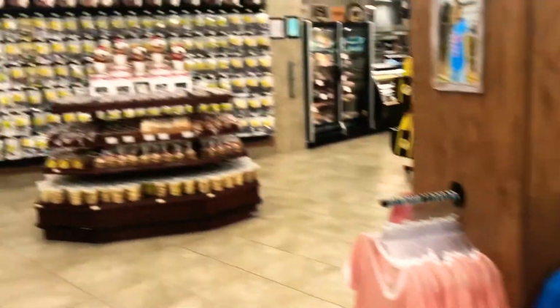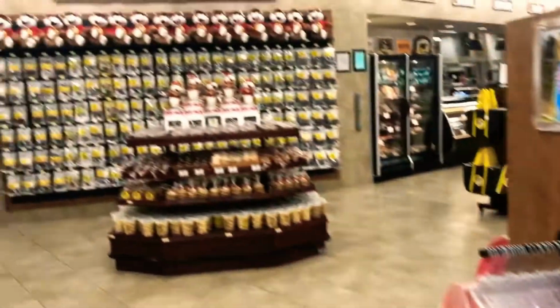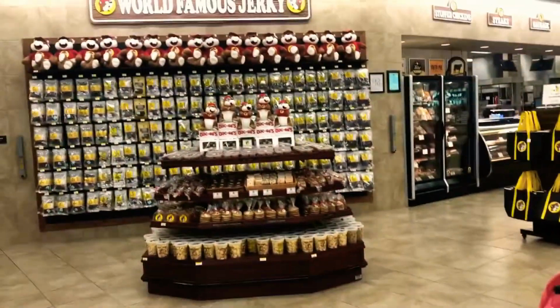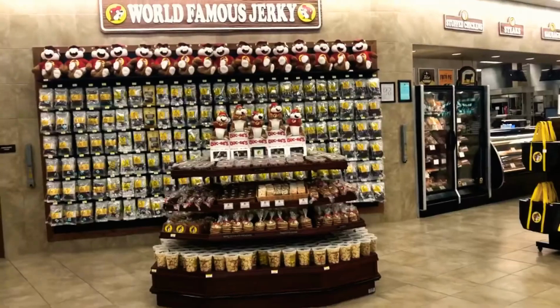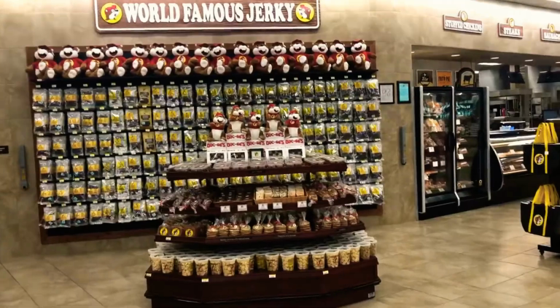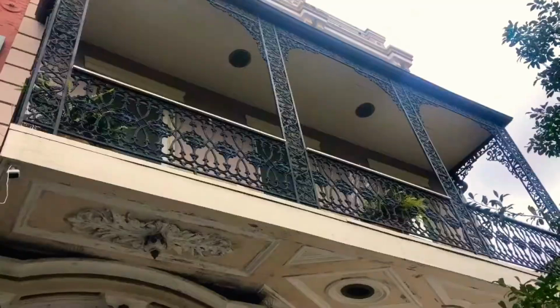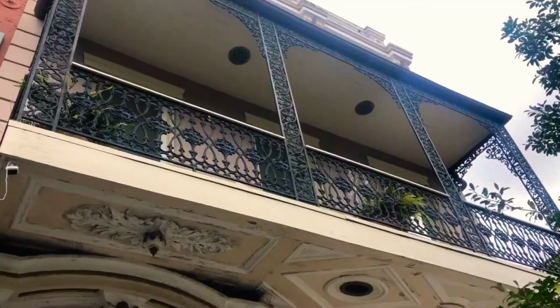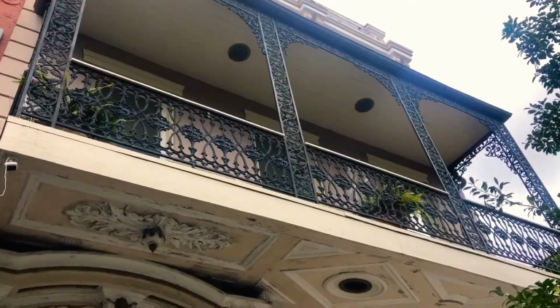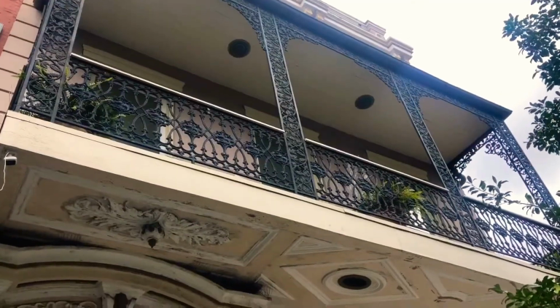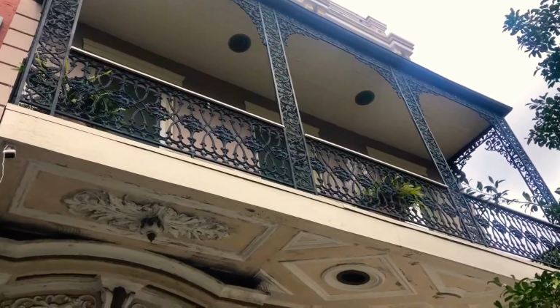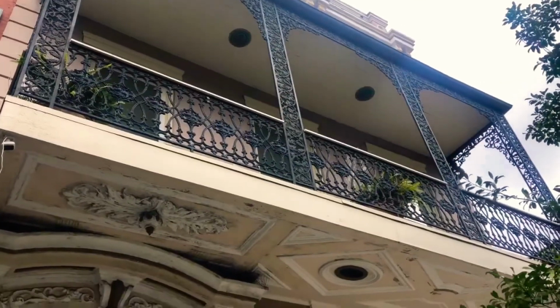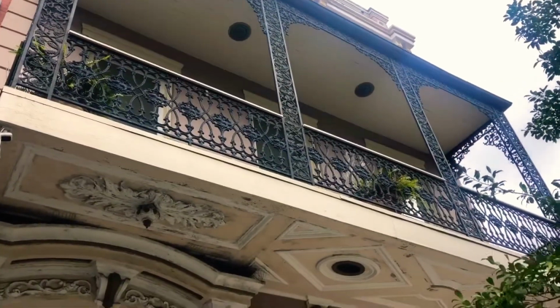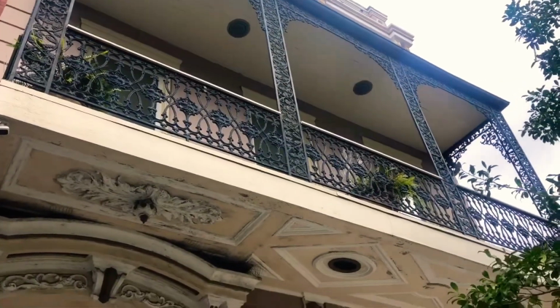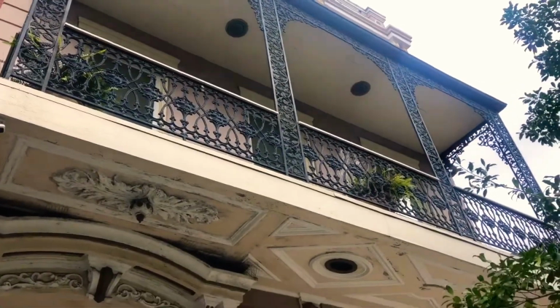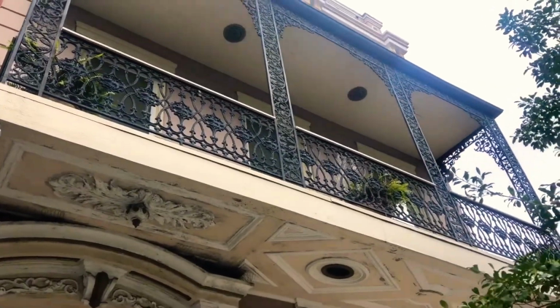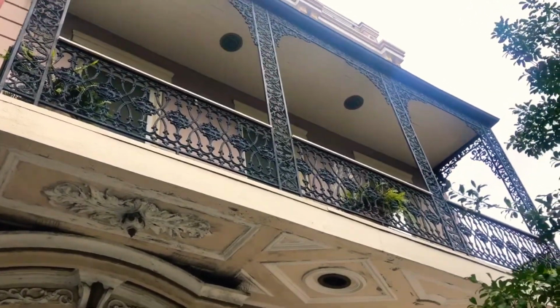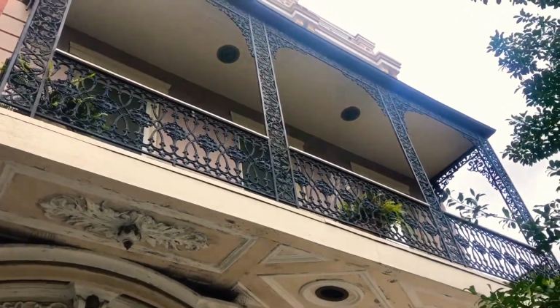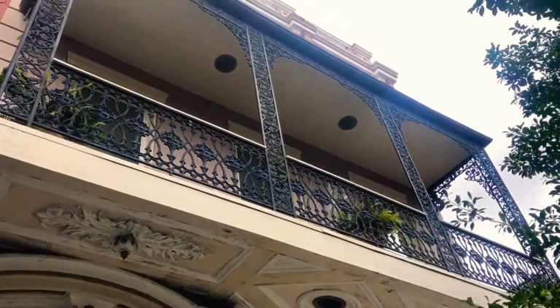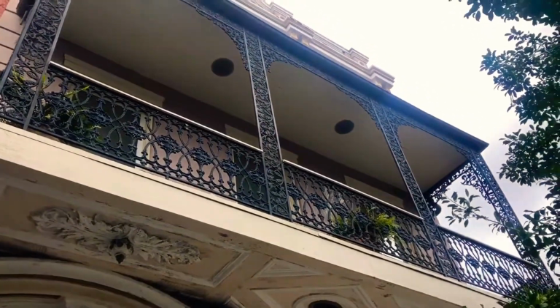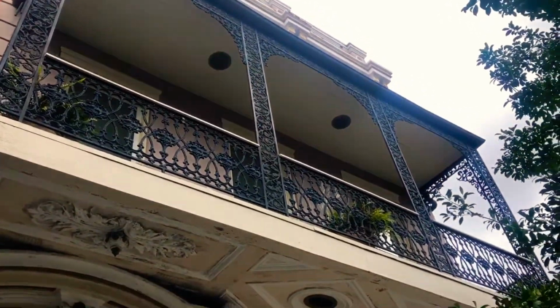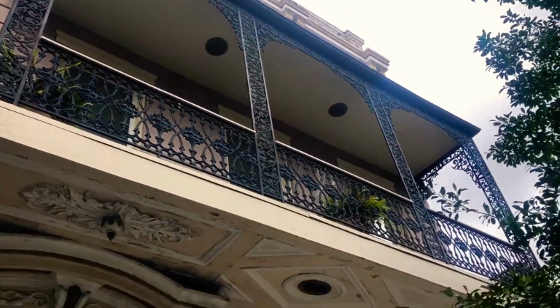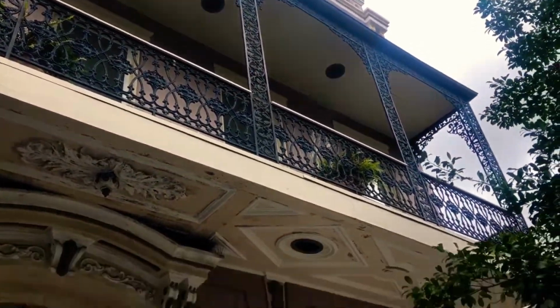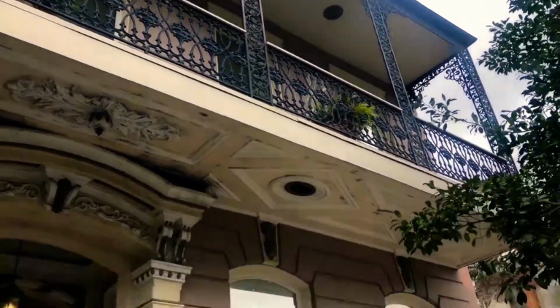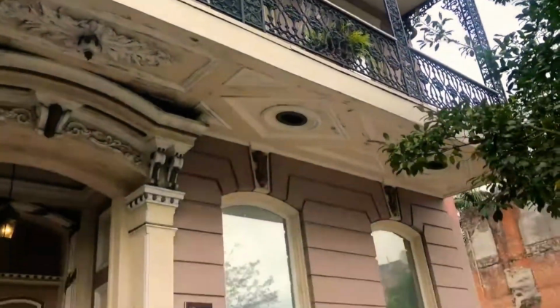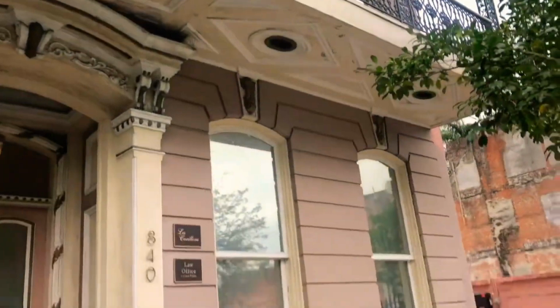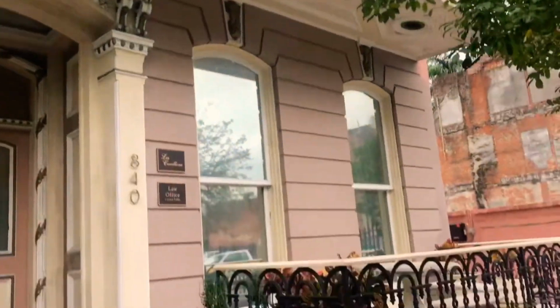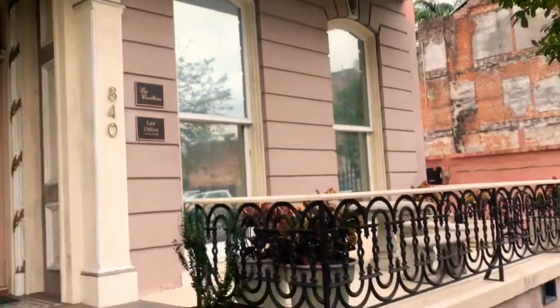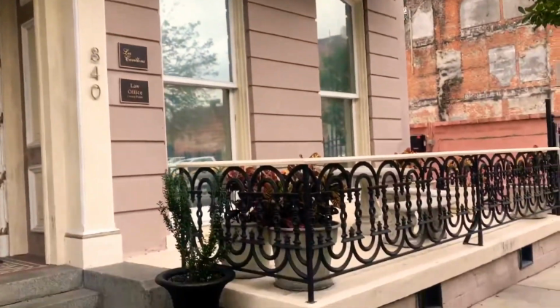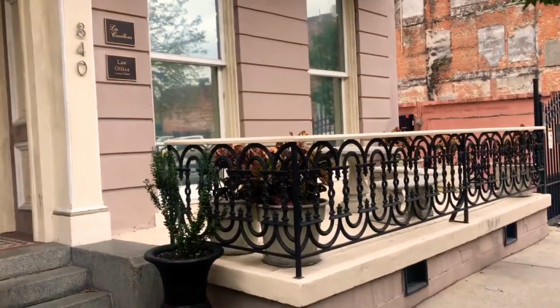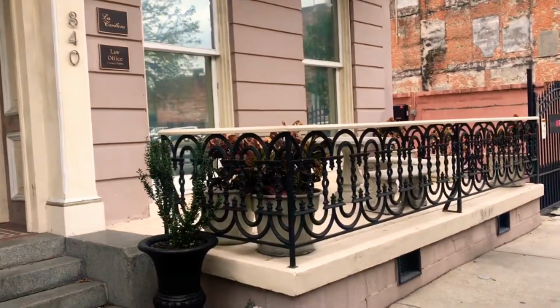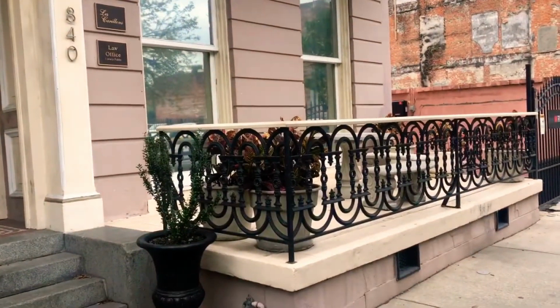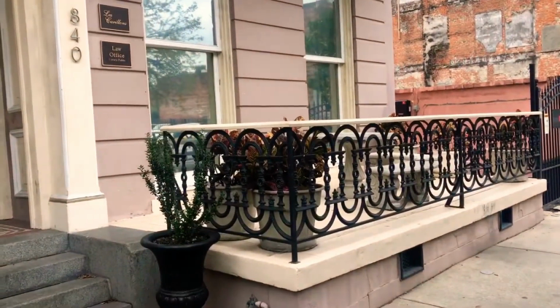On to New Orleans. Look at the beautiful decoration on that balcony there. I love the style in New Orleans.